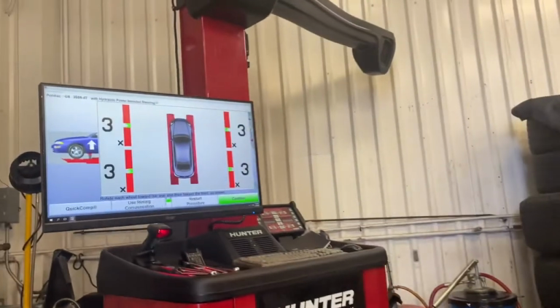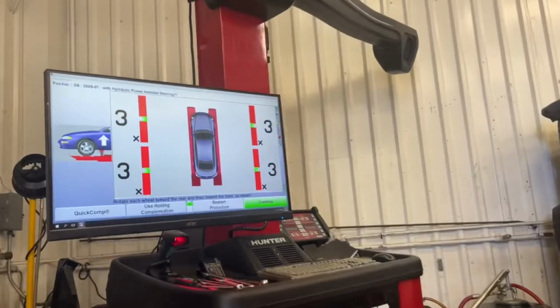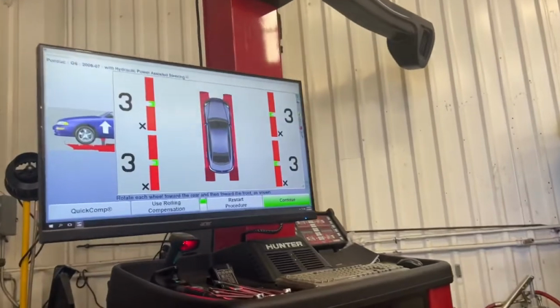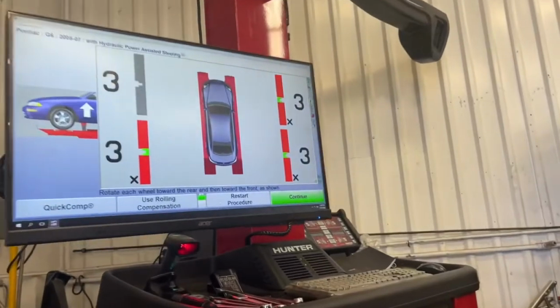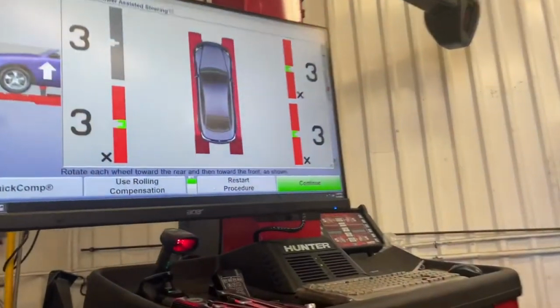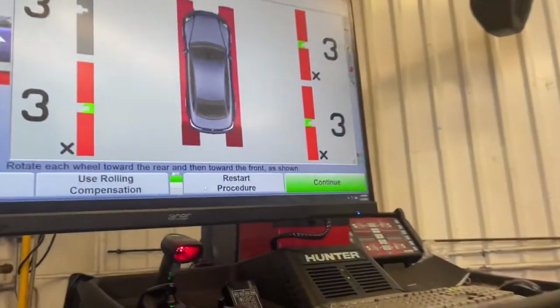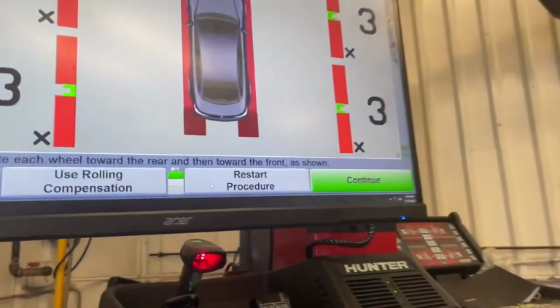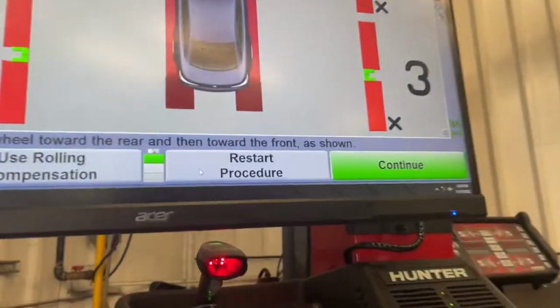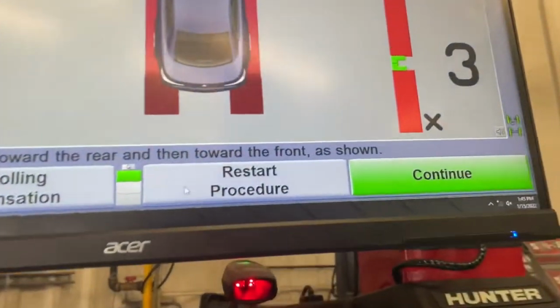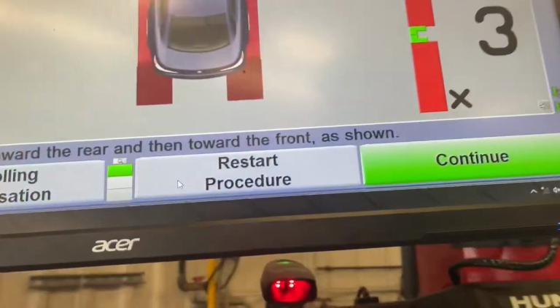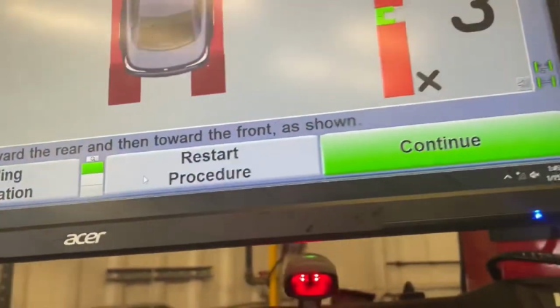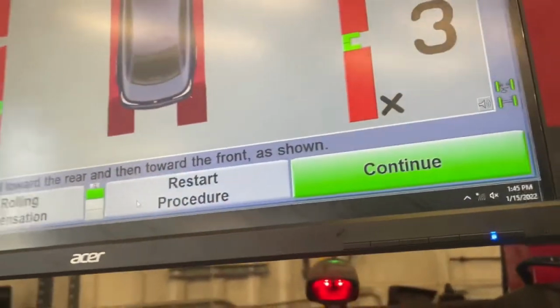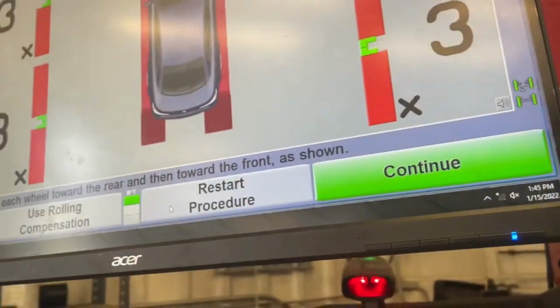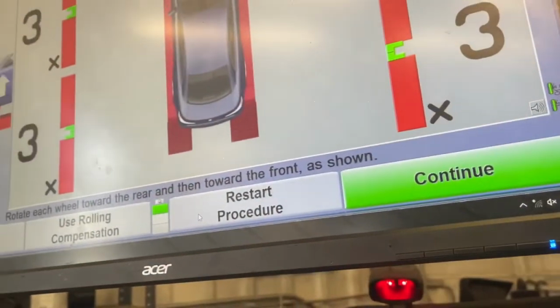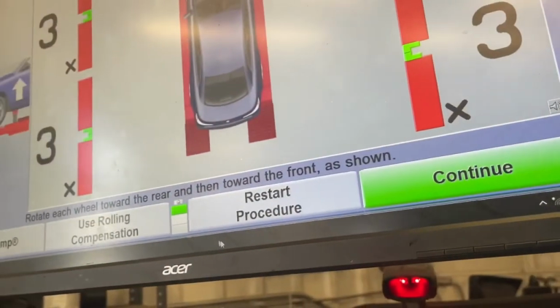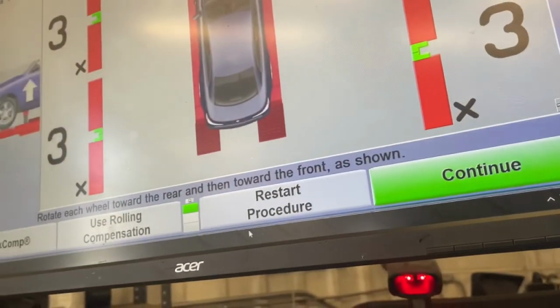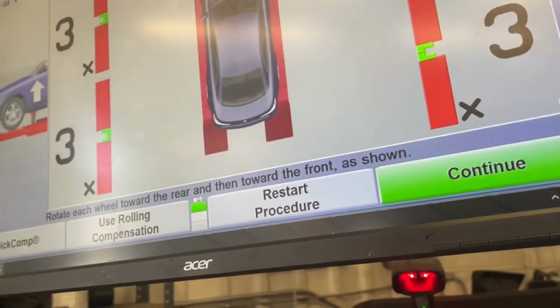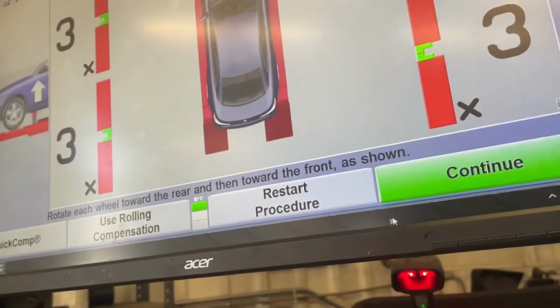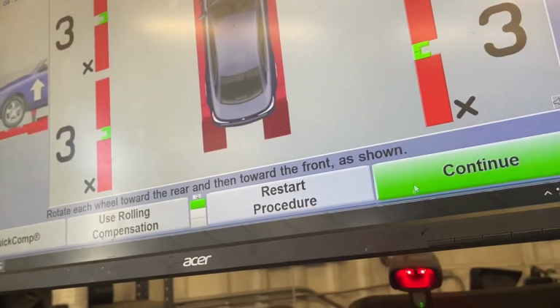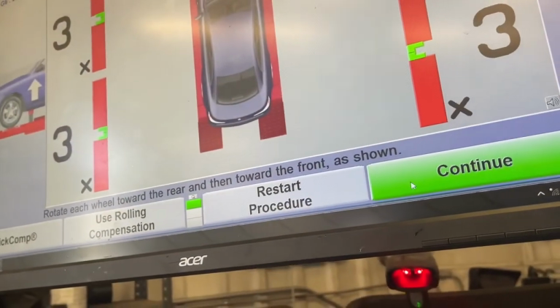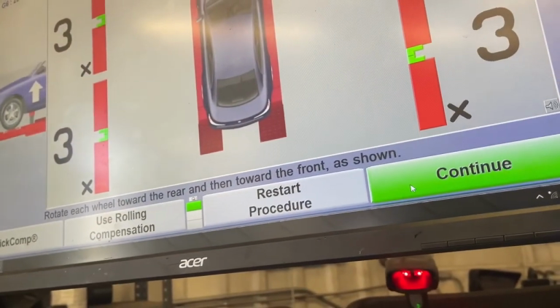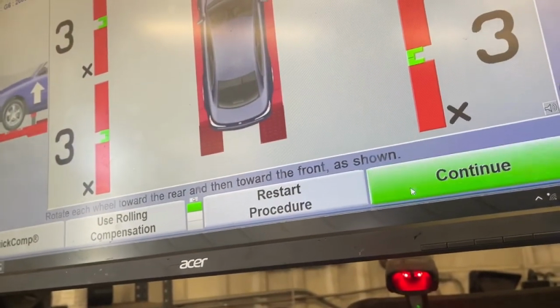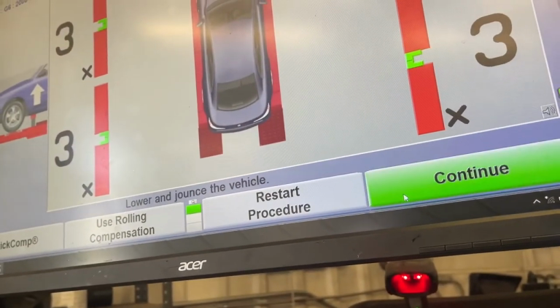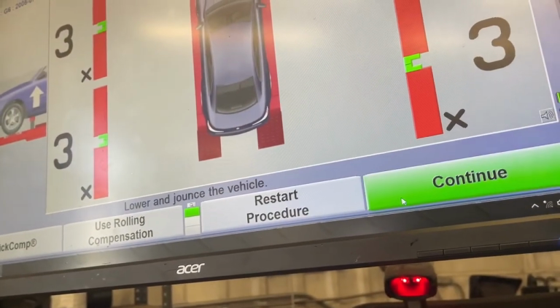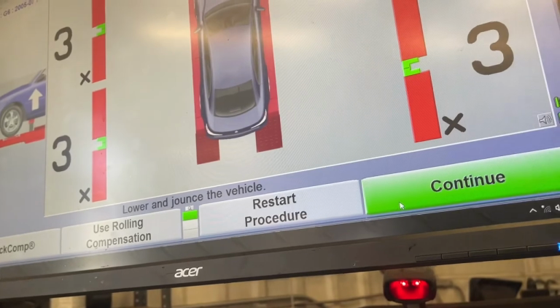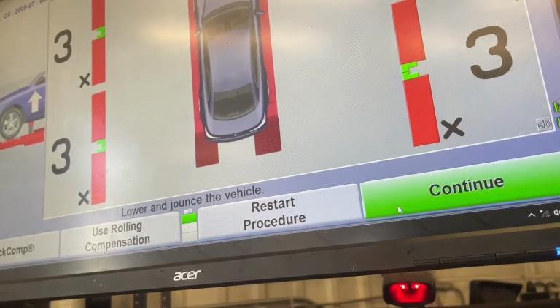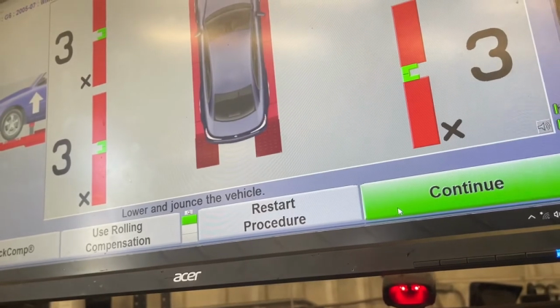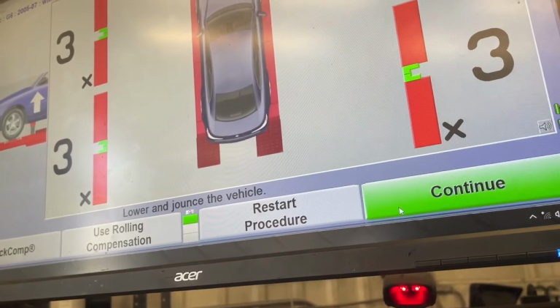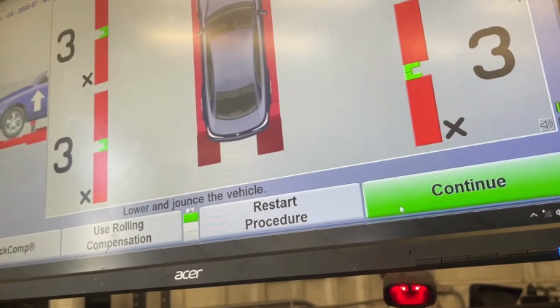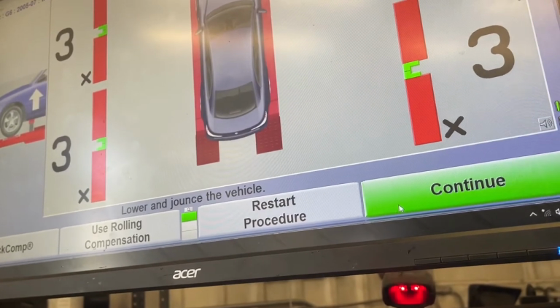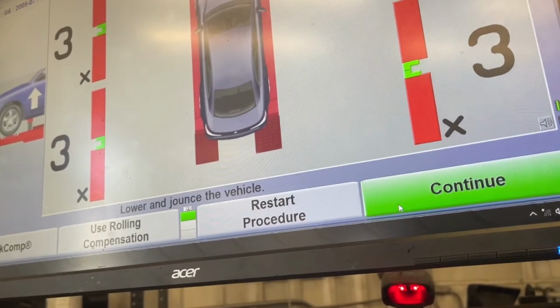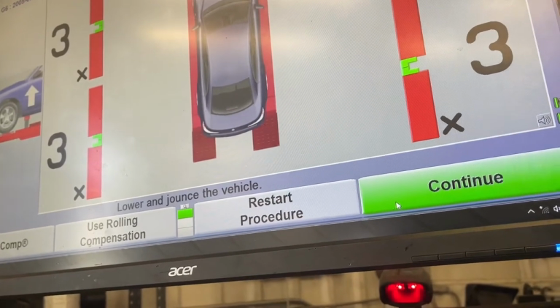It's a little bit ridiculous. Here I am clicking continue. I'm not sure what's going on.